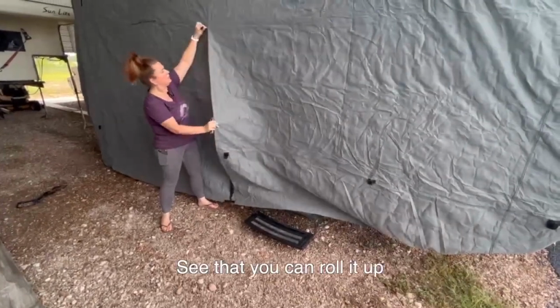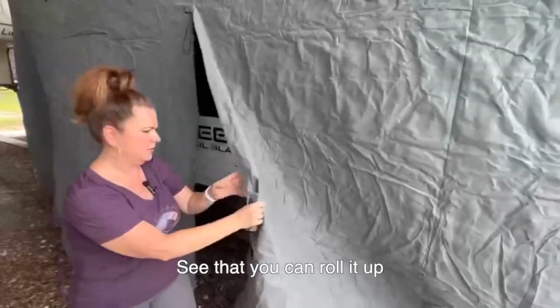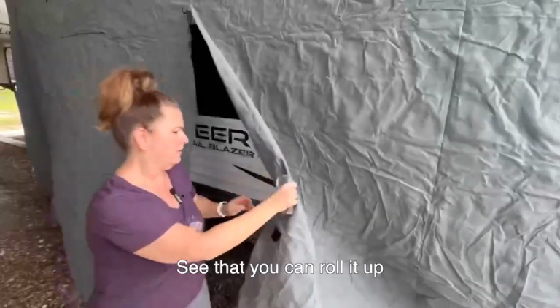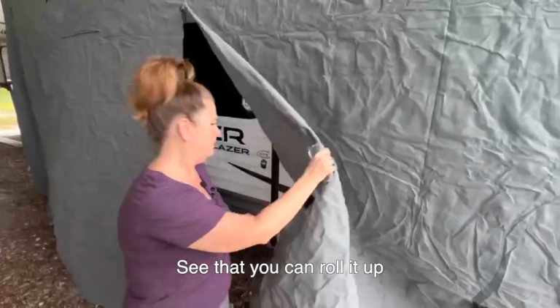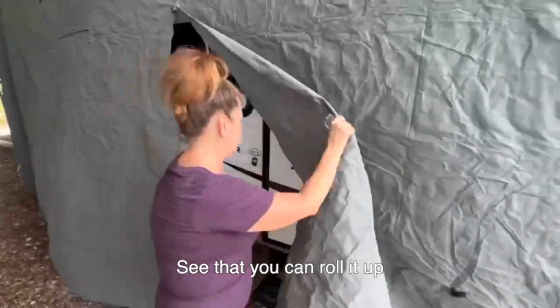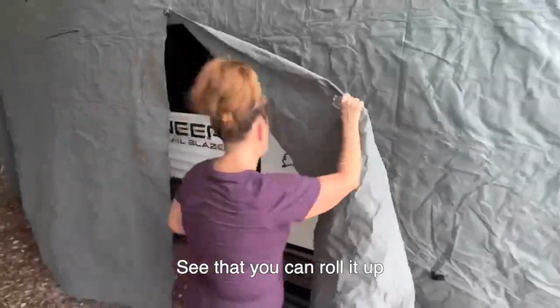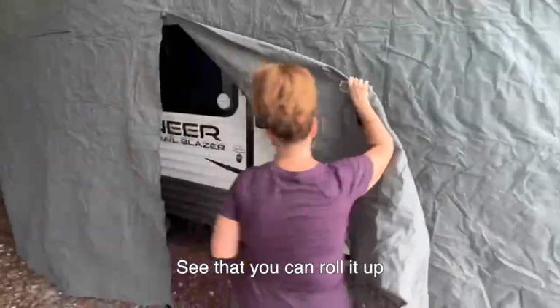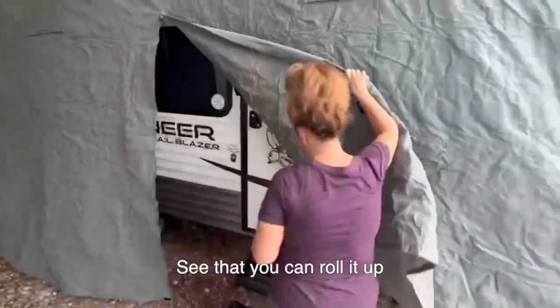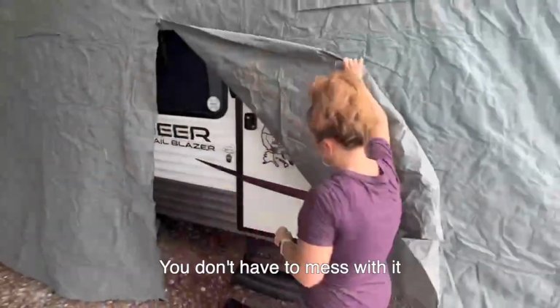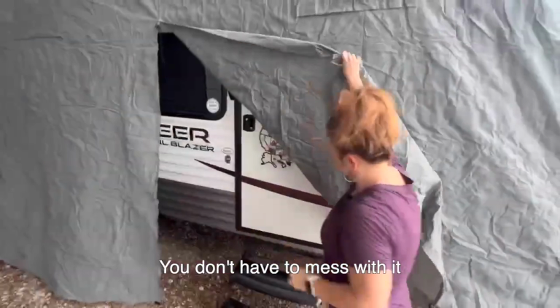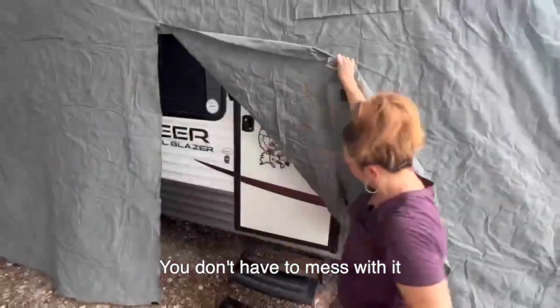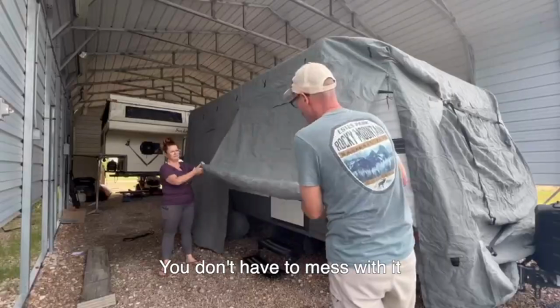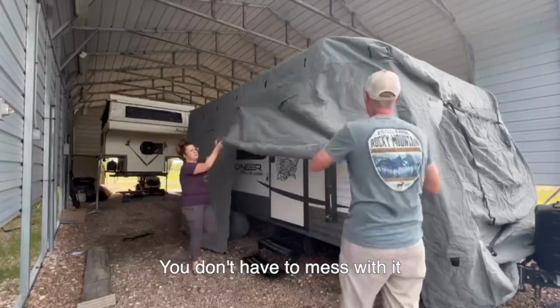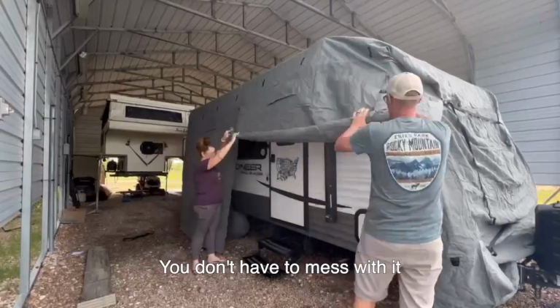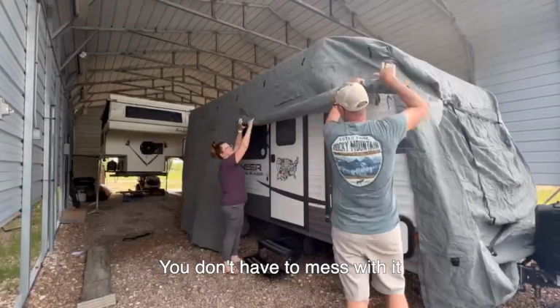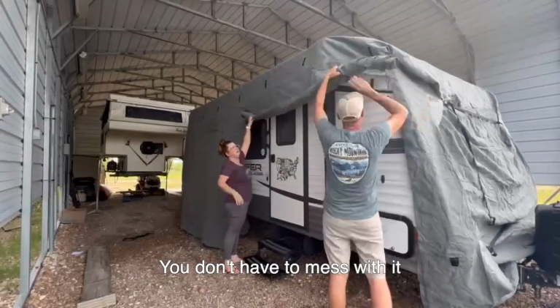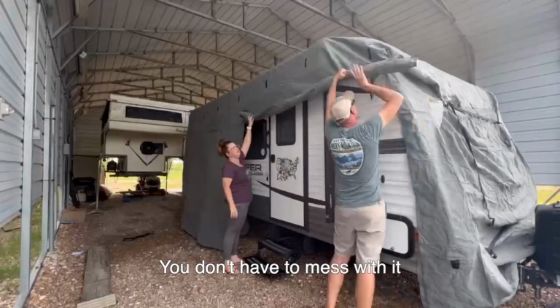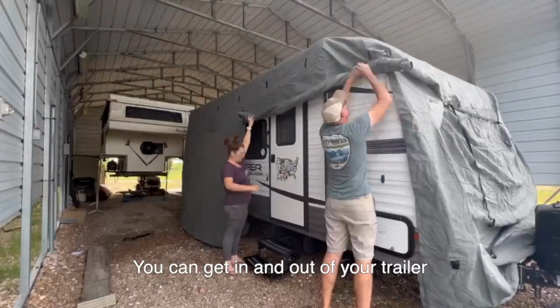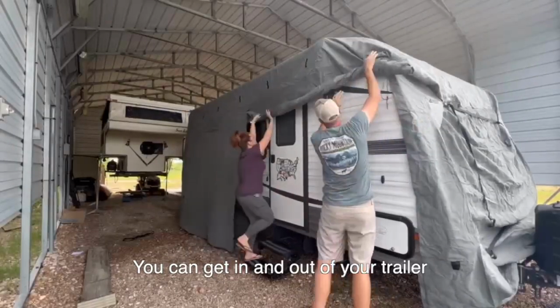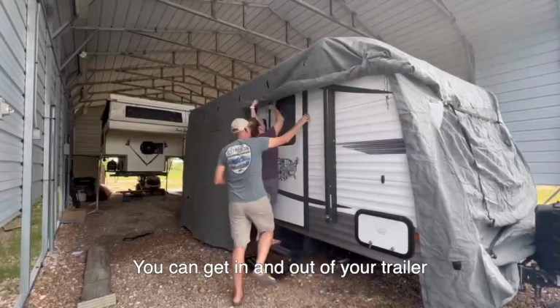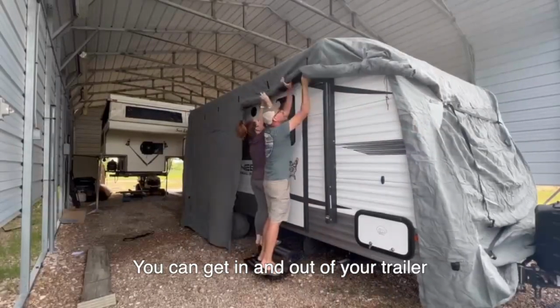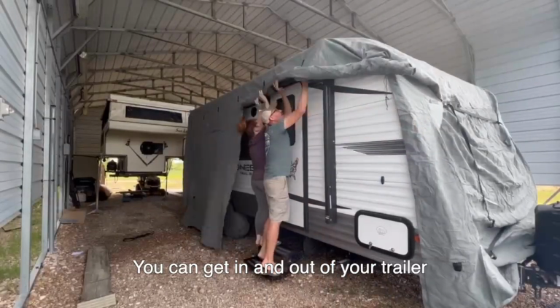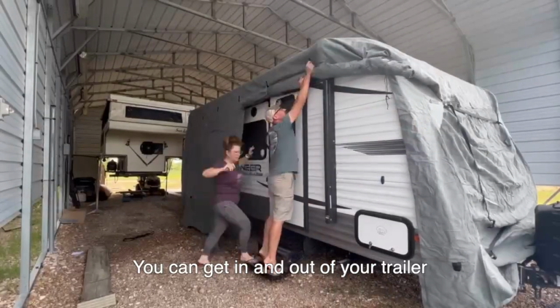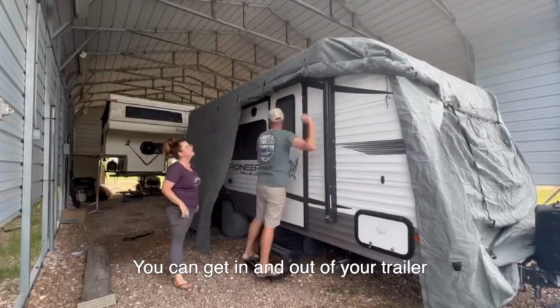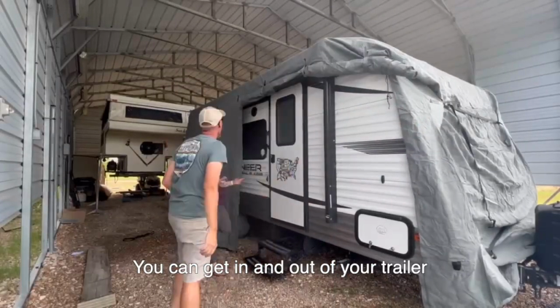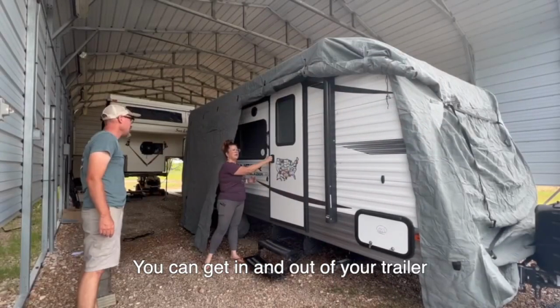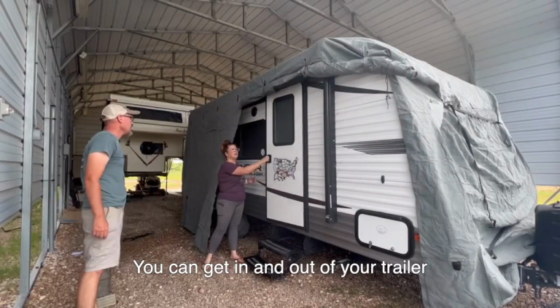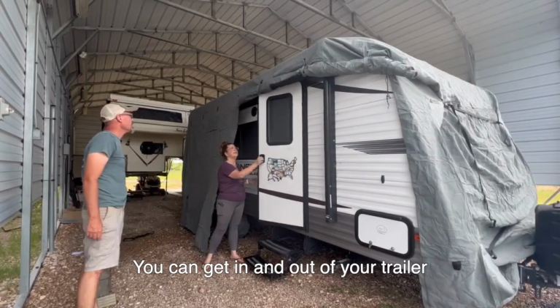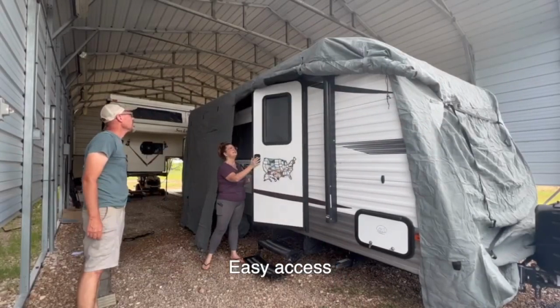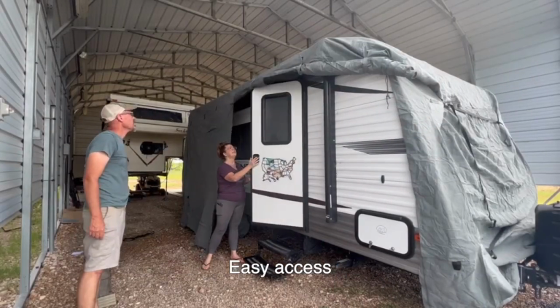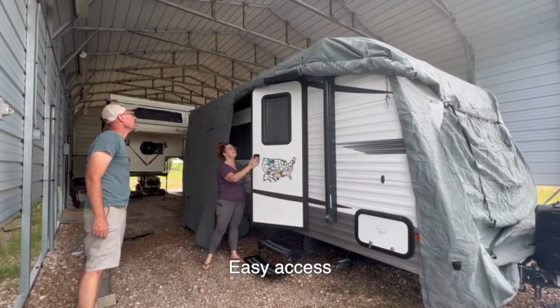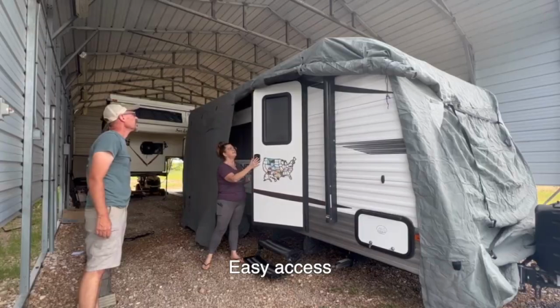You can roll it up so you don't have to mess with it — you can get in and out of your trailer with easy access.